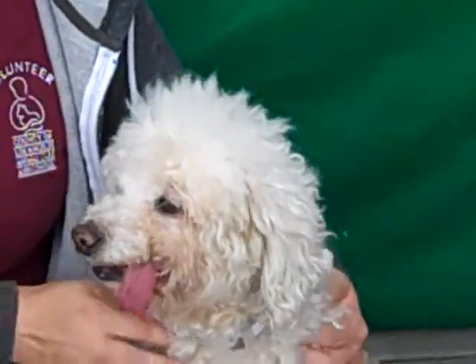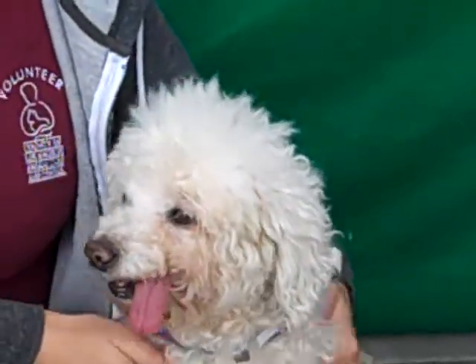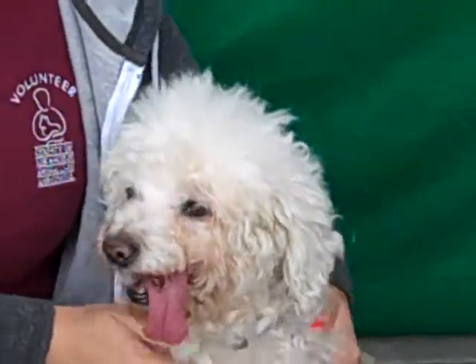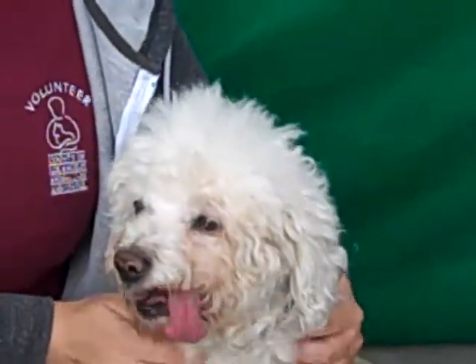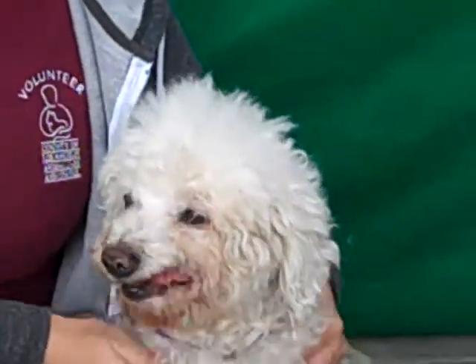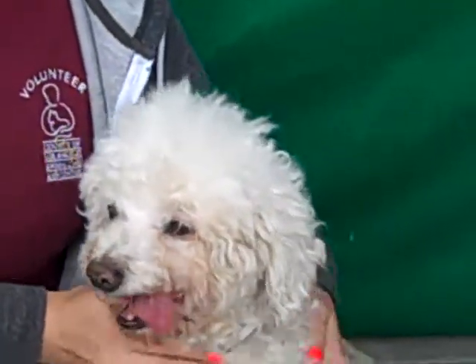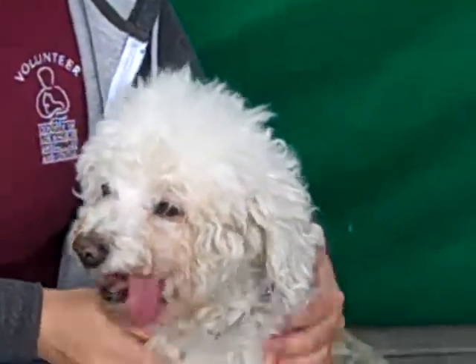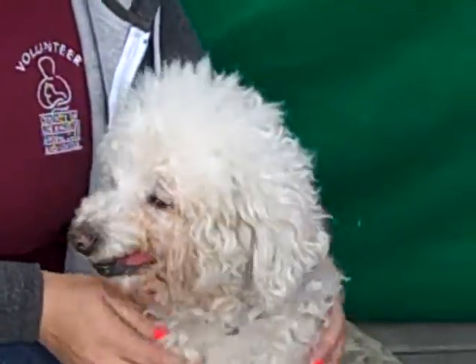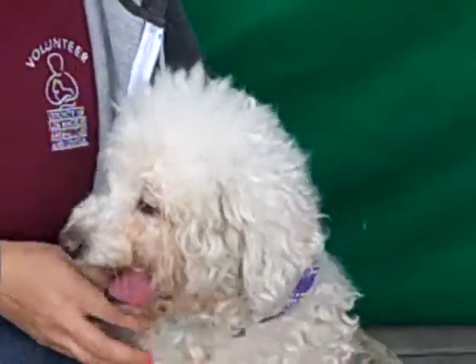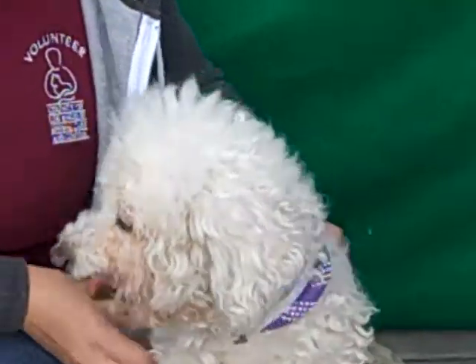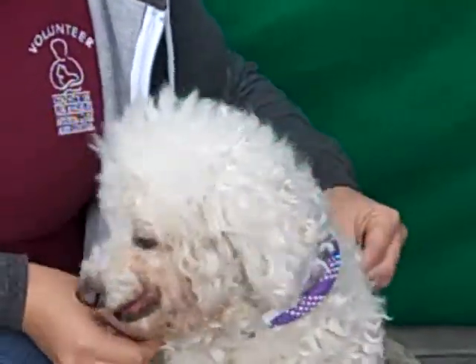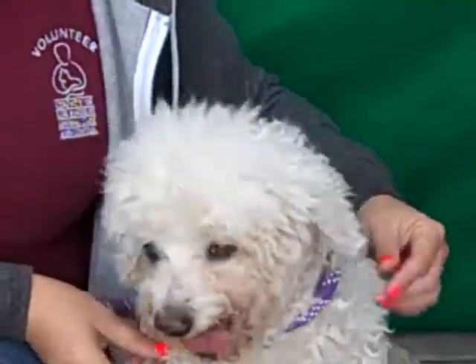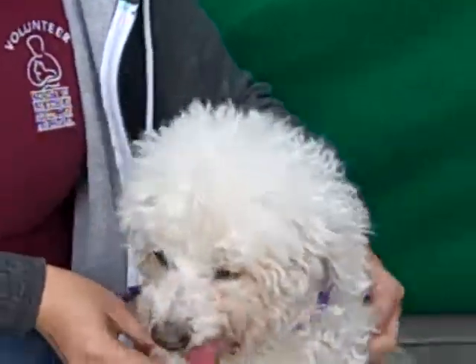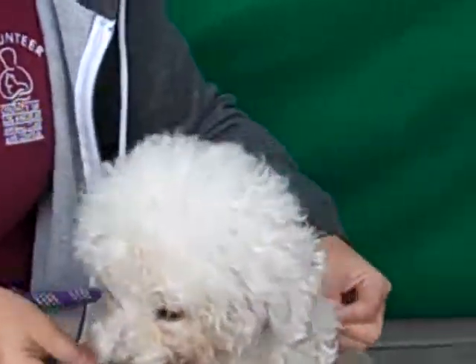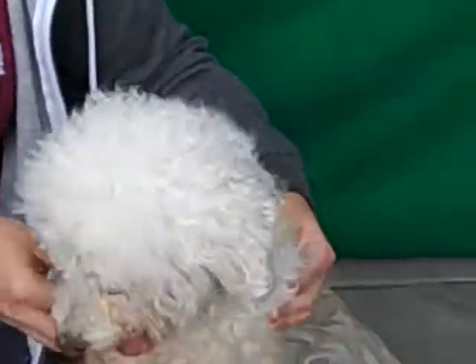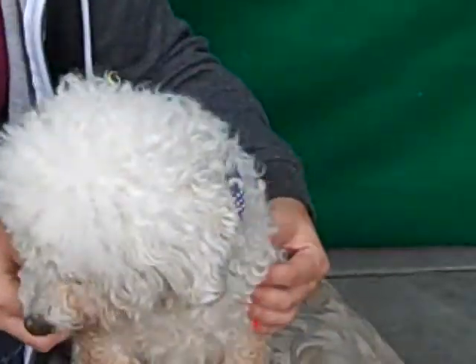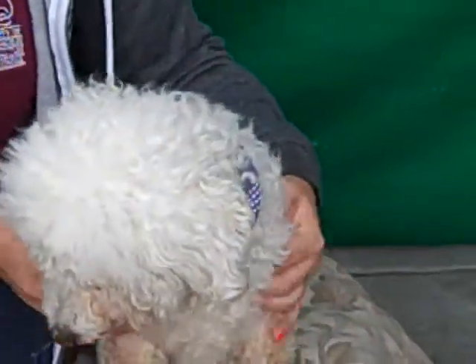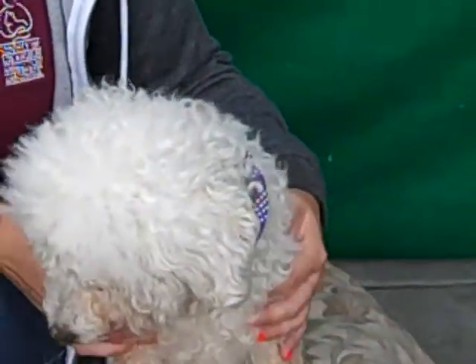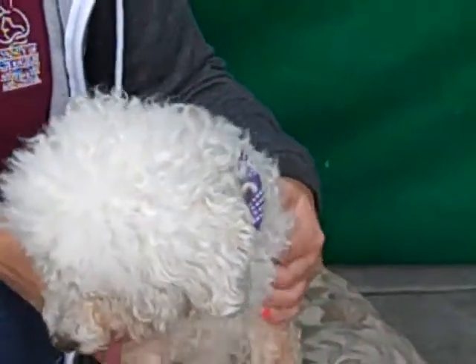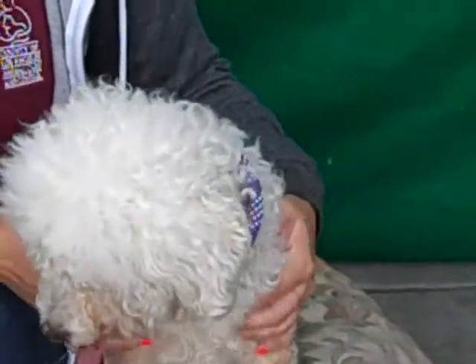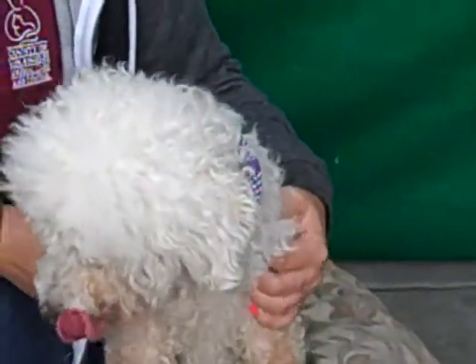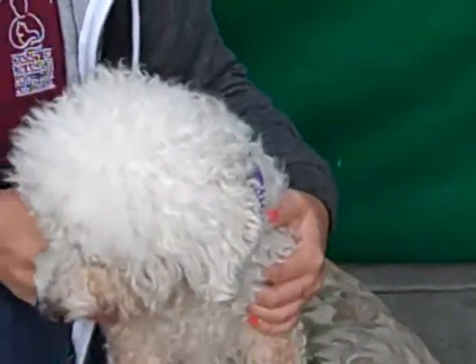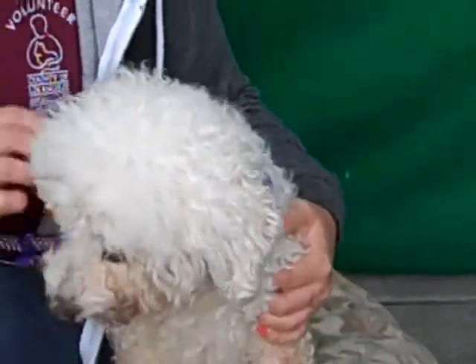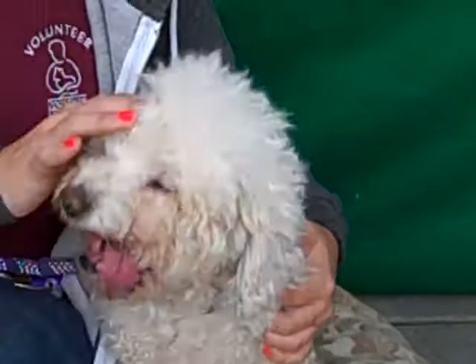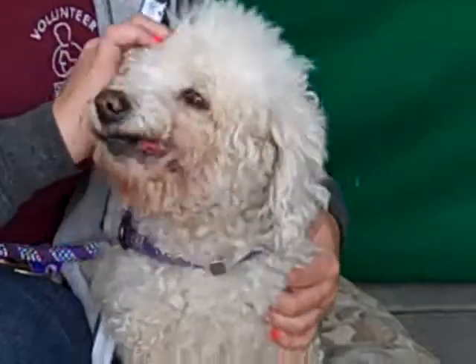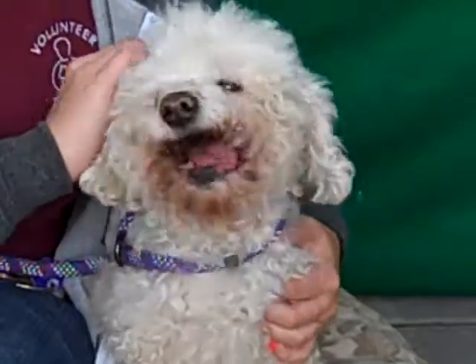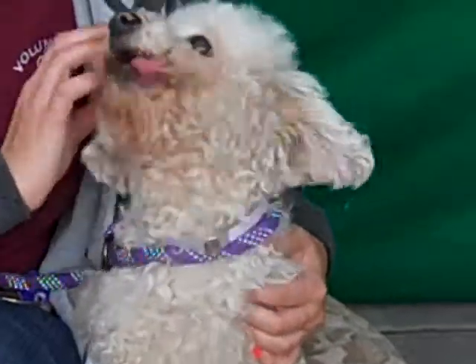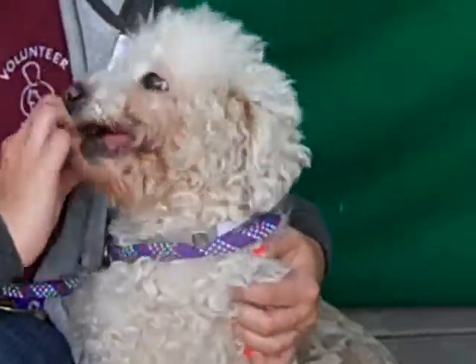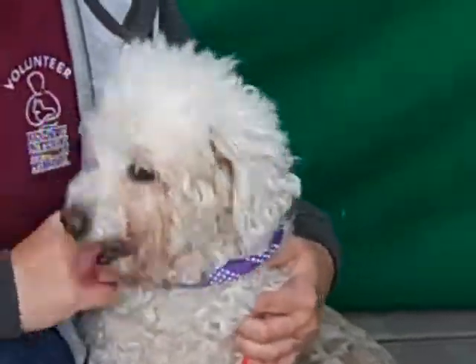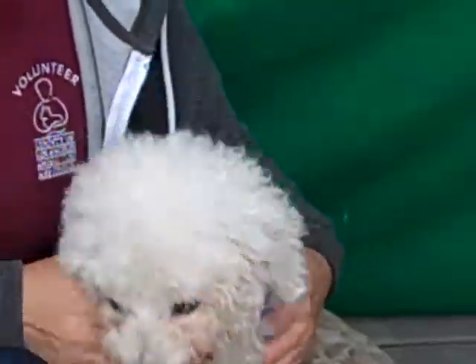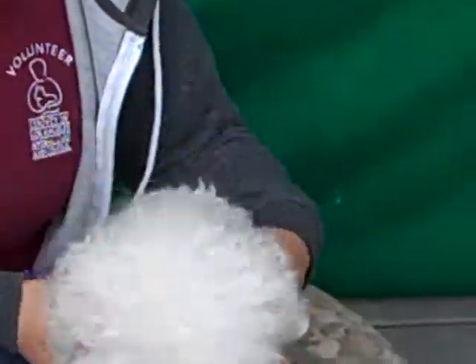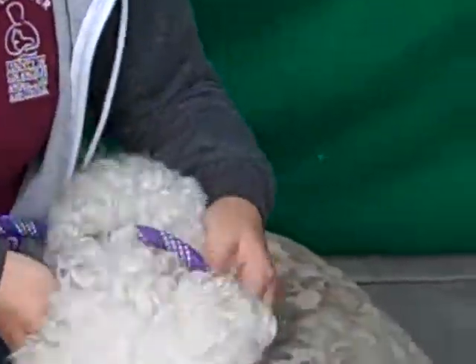Now she's hypoallergenic. Yeah, she is — she's hypoallergenic.